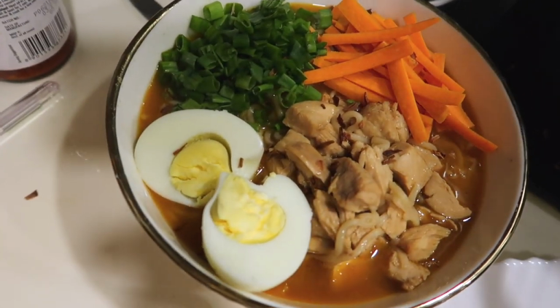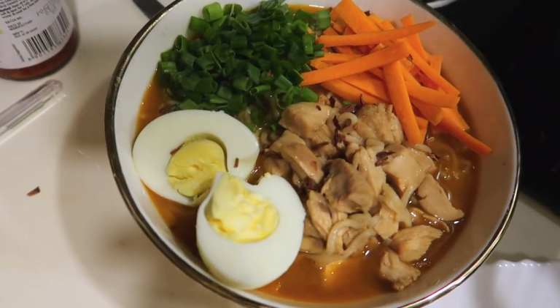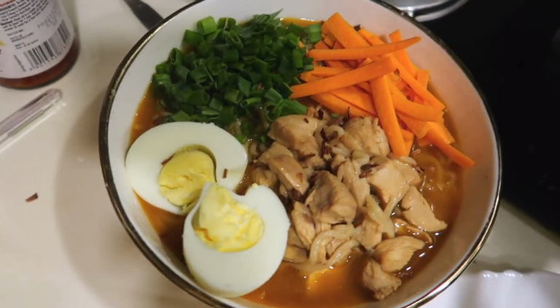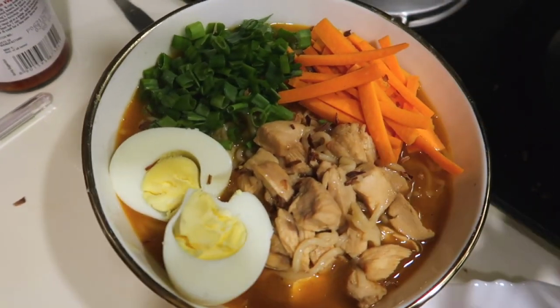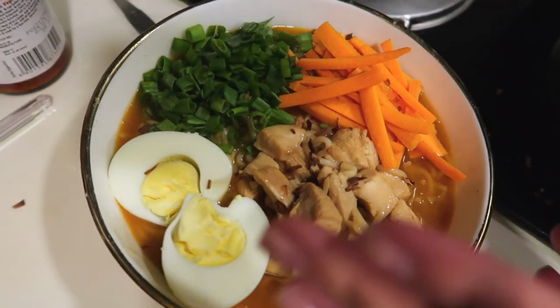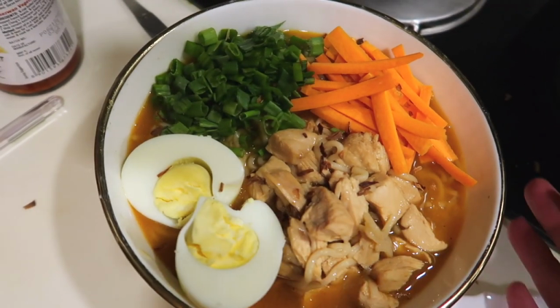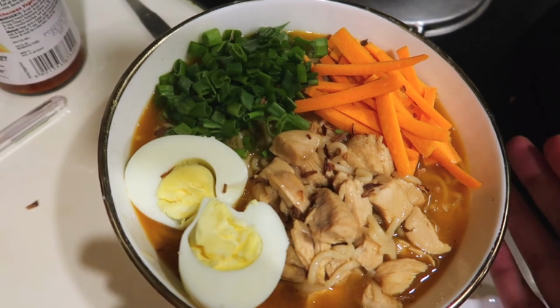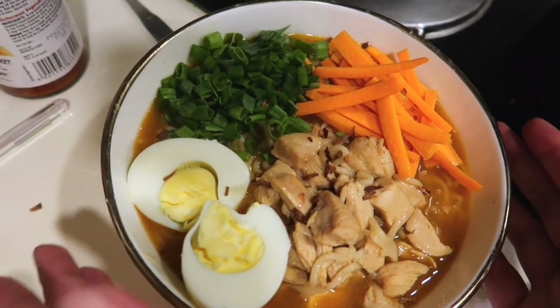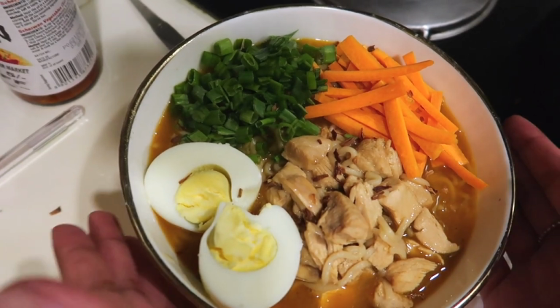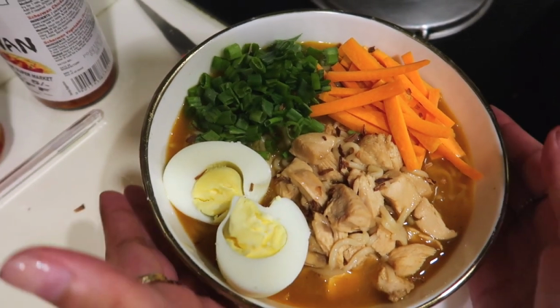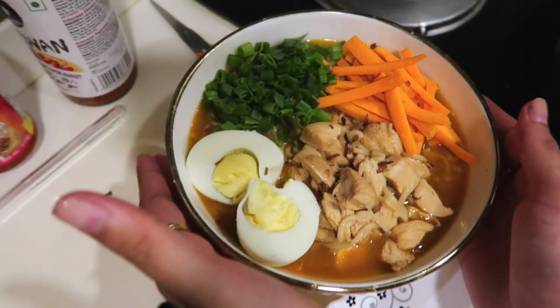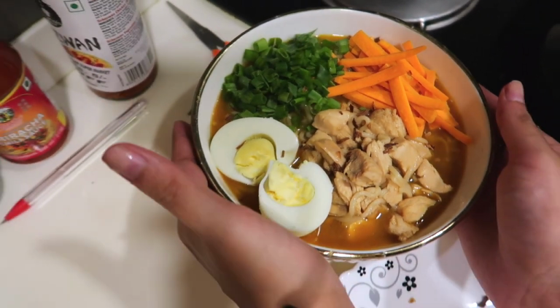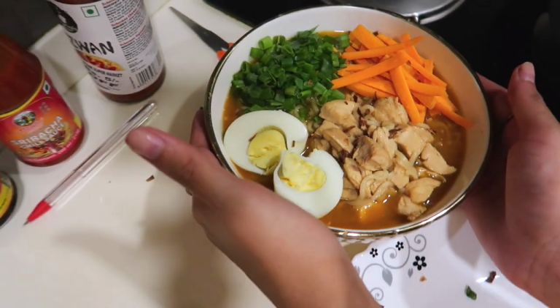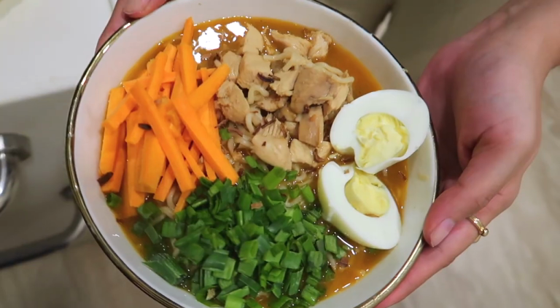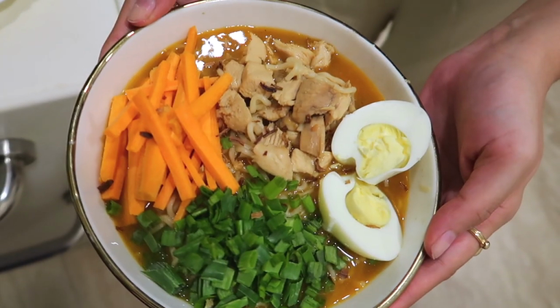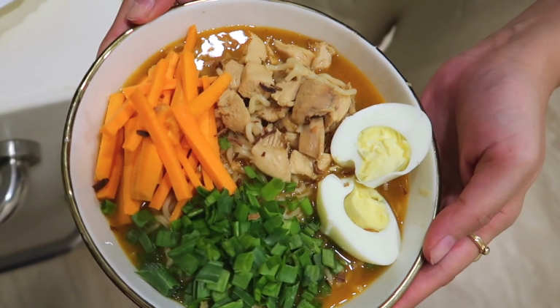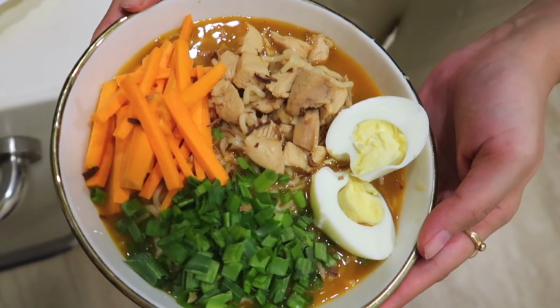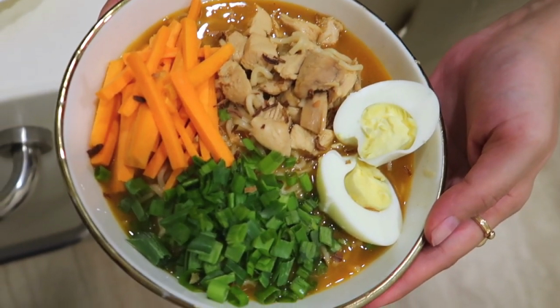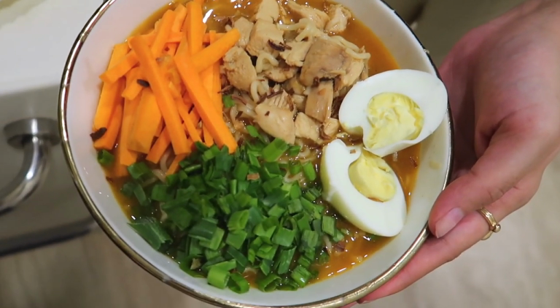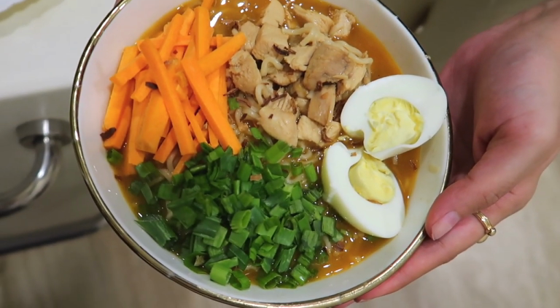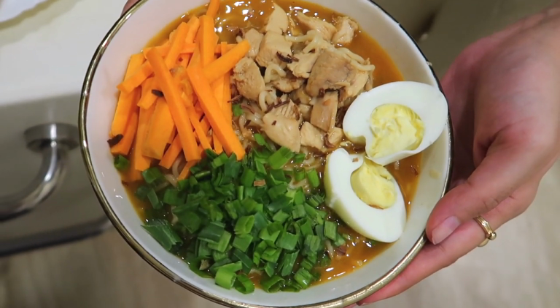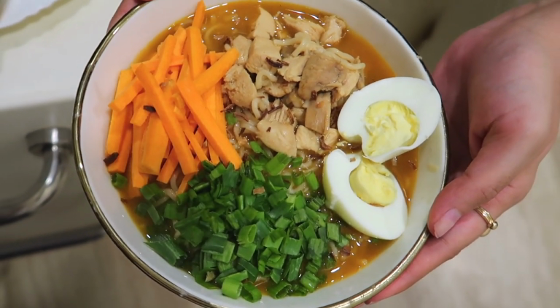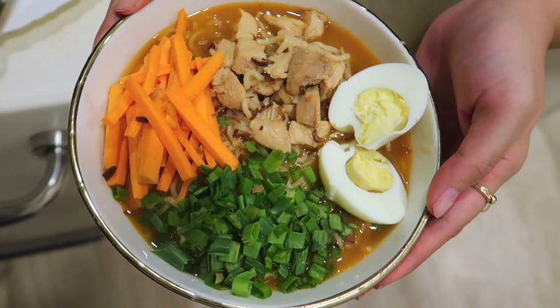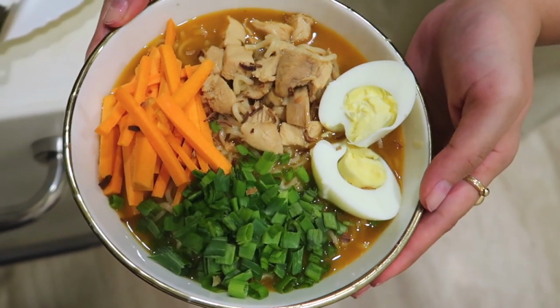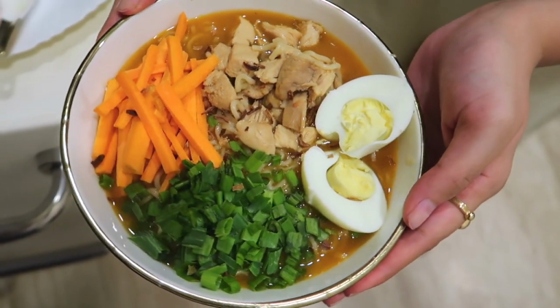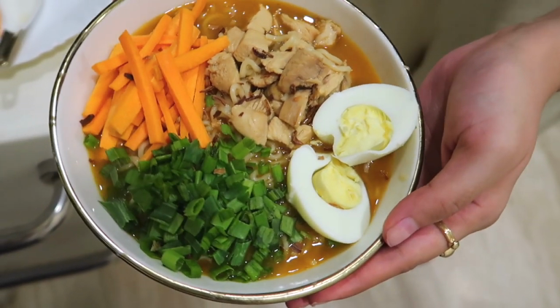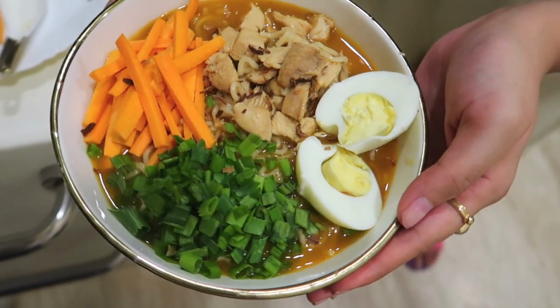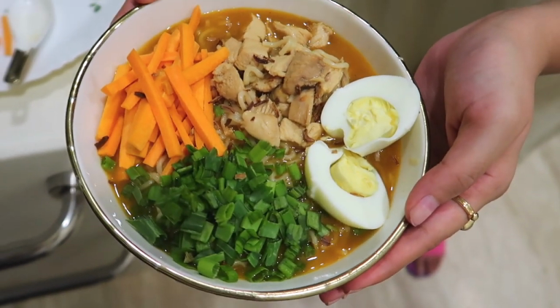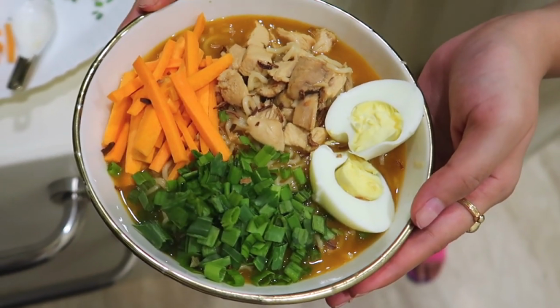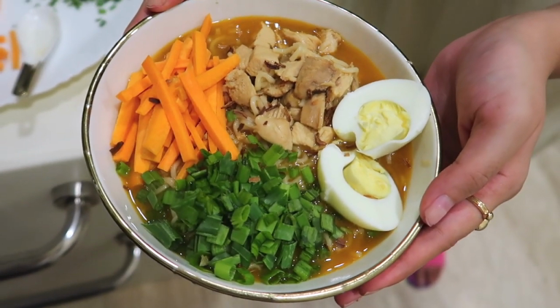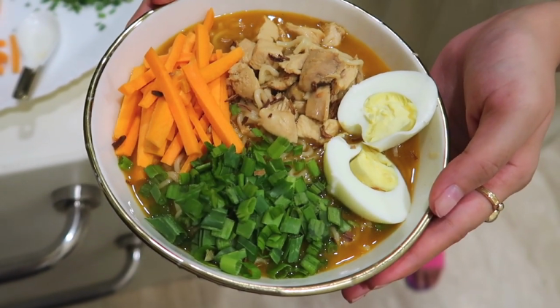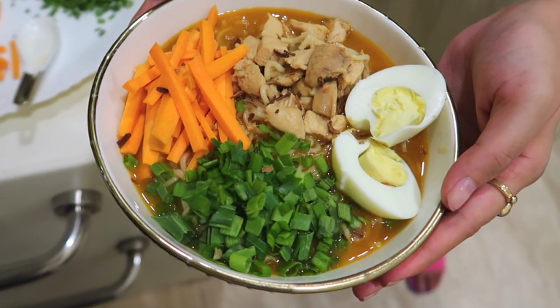It looks so beautiful. Oh my god, it looks yummy!